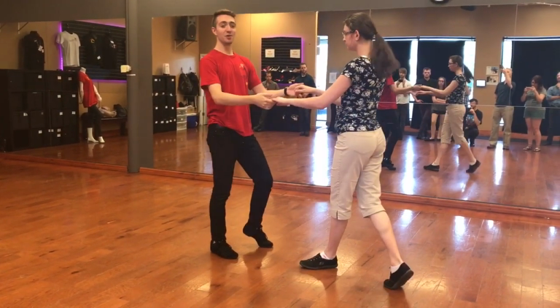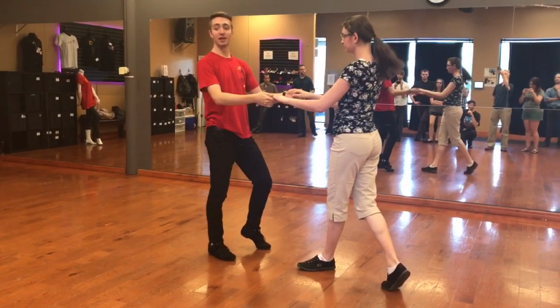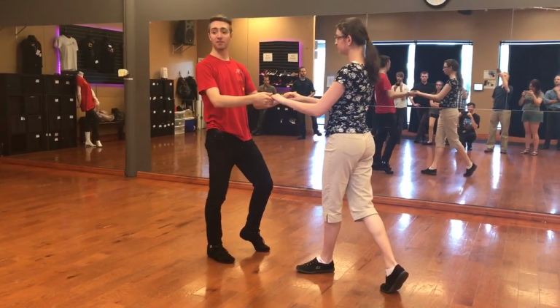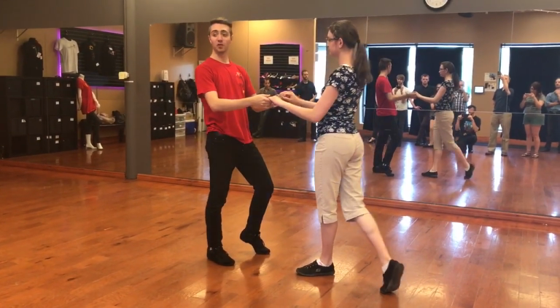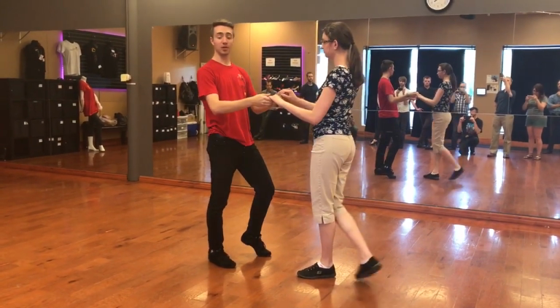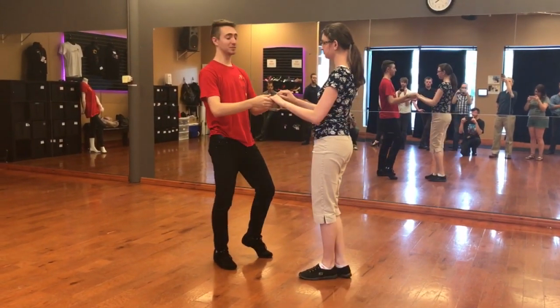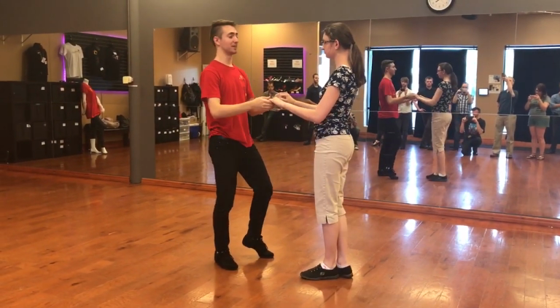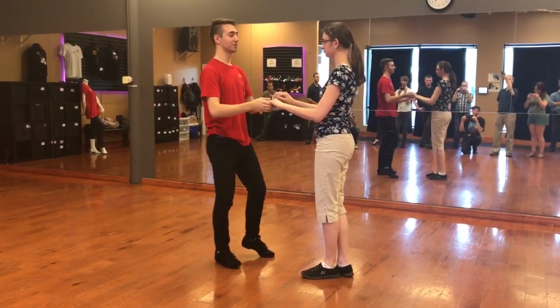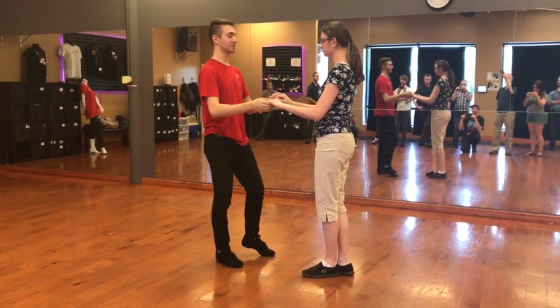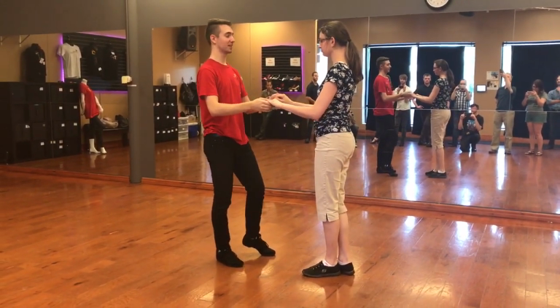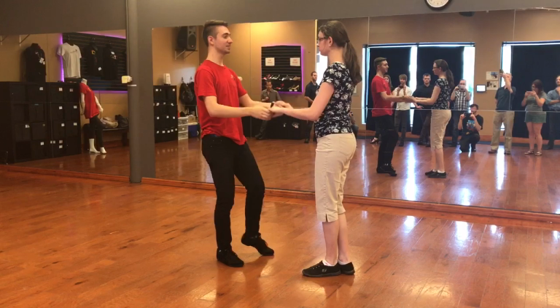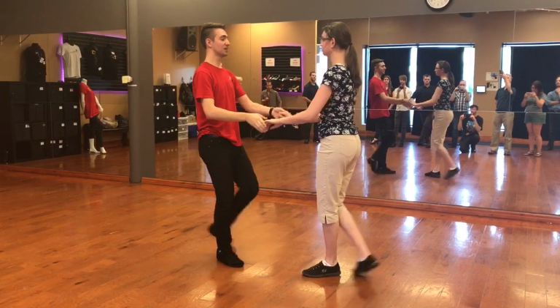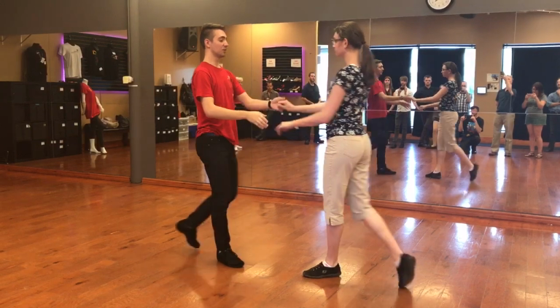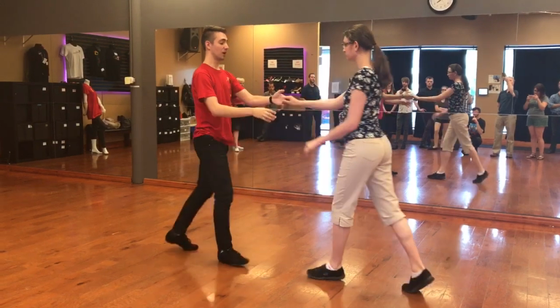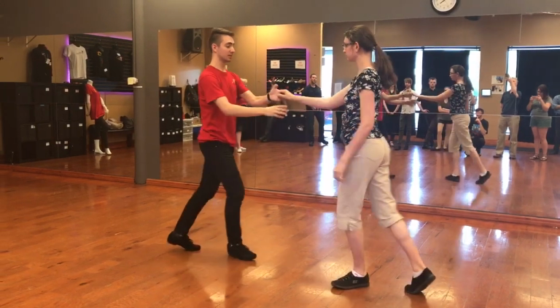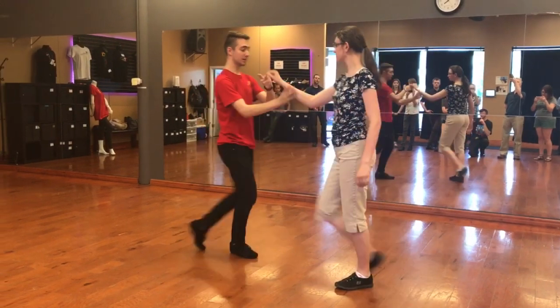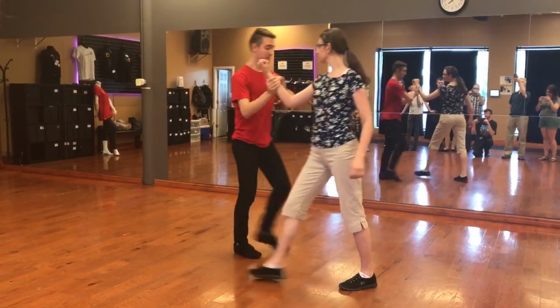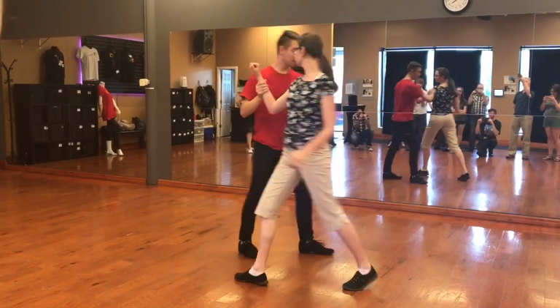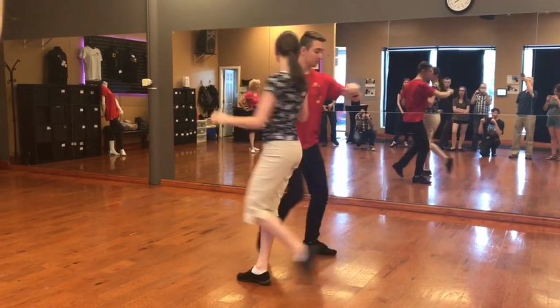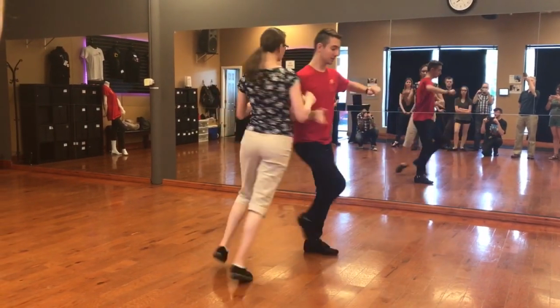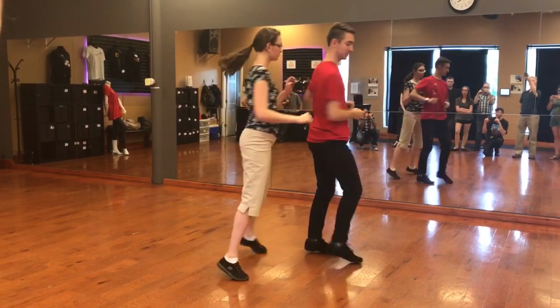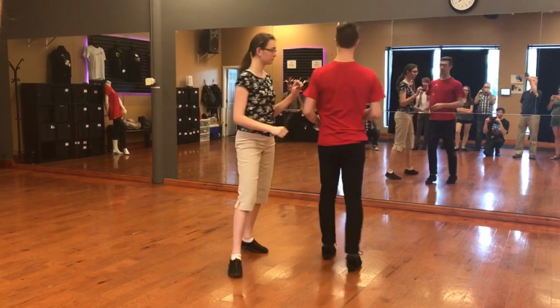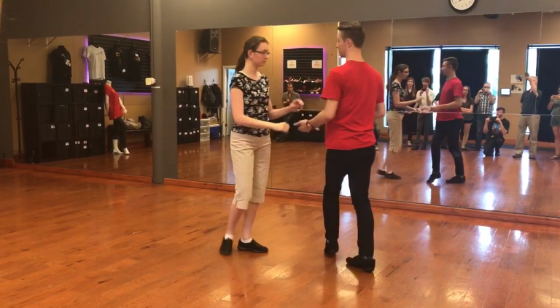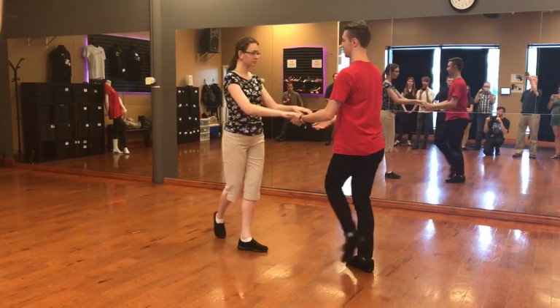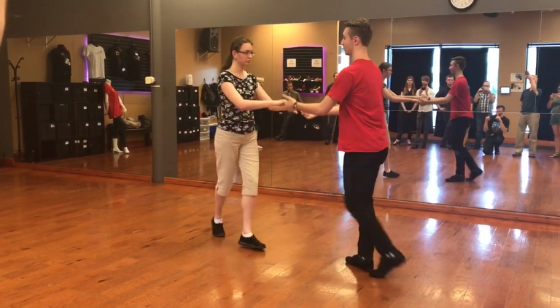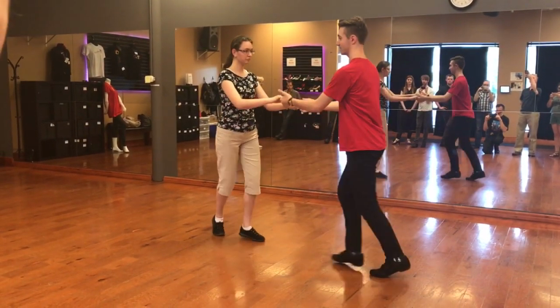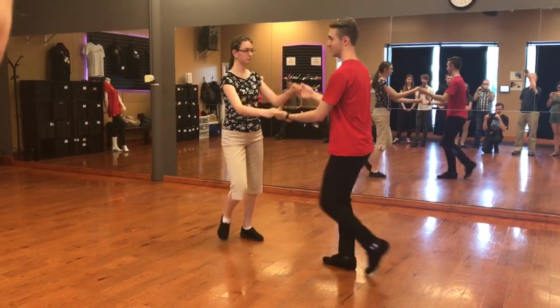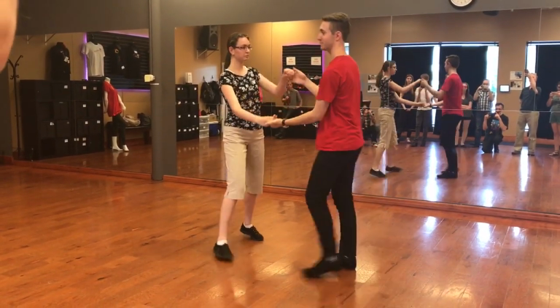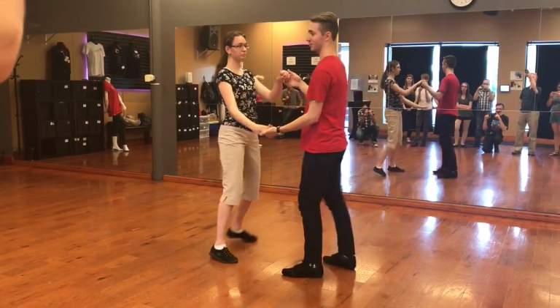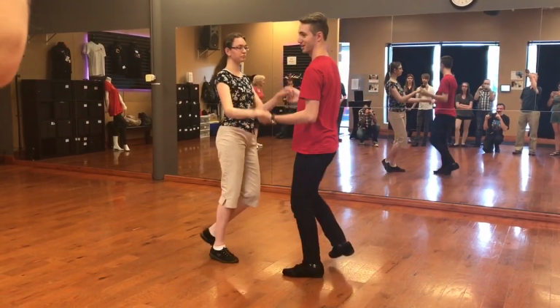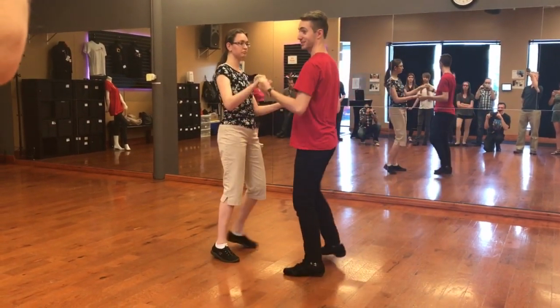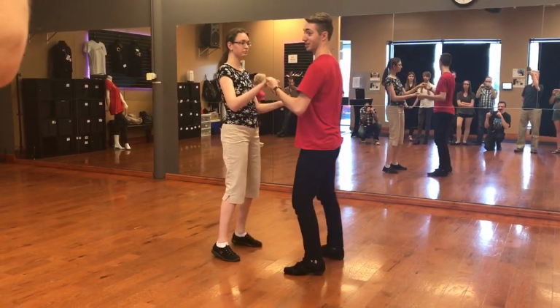We have a forearm spin, which looks like this. Rock, step, slow, slow. Rock, step, slow, slow.